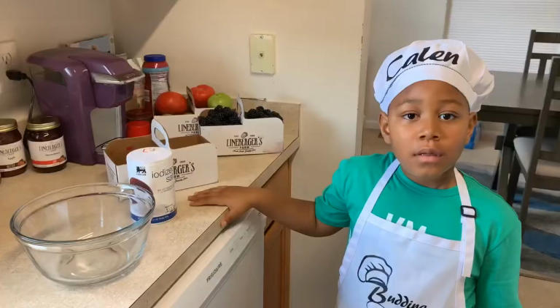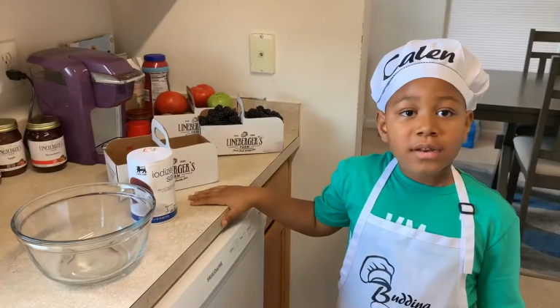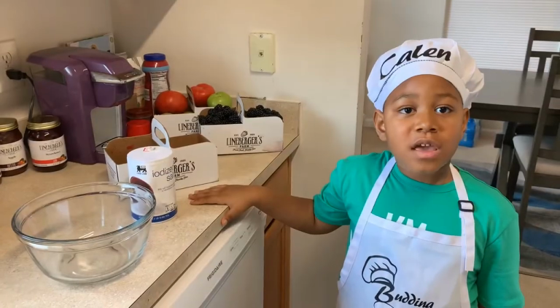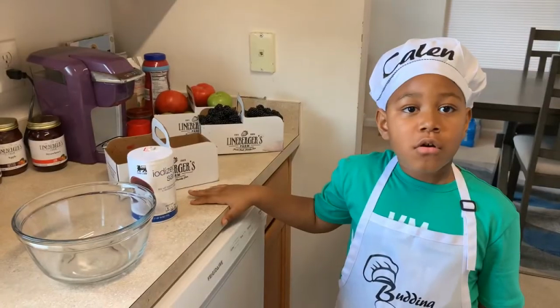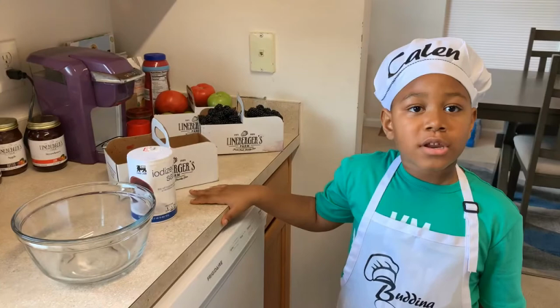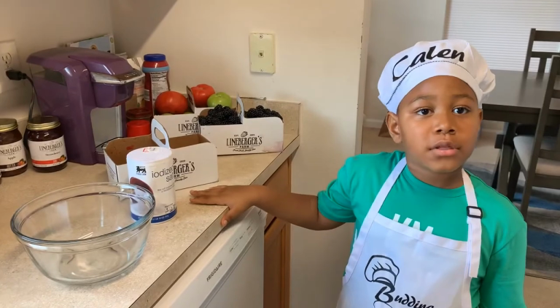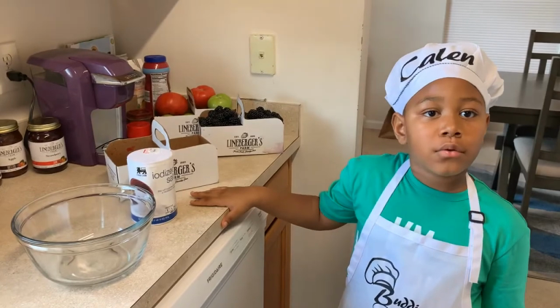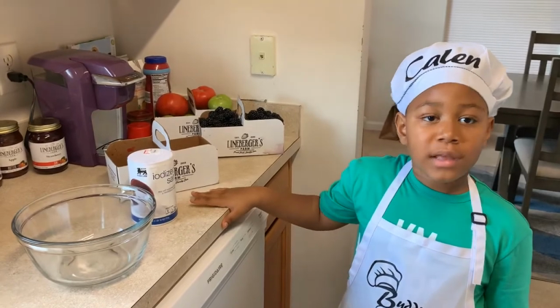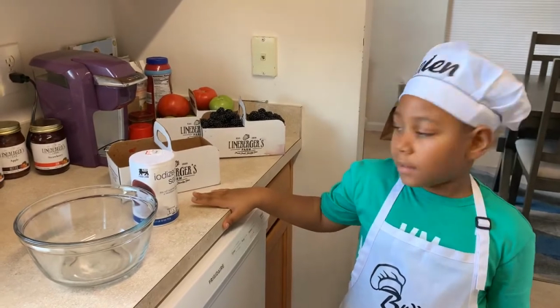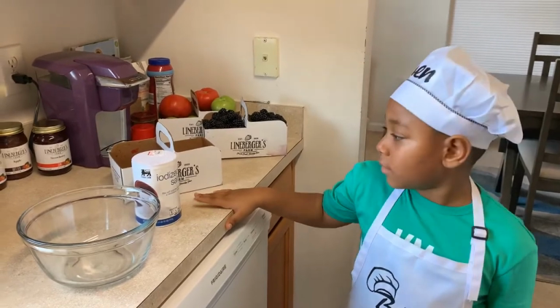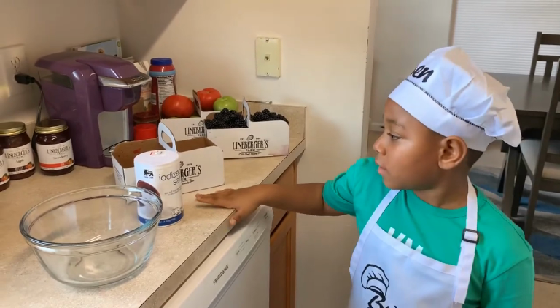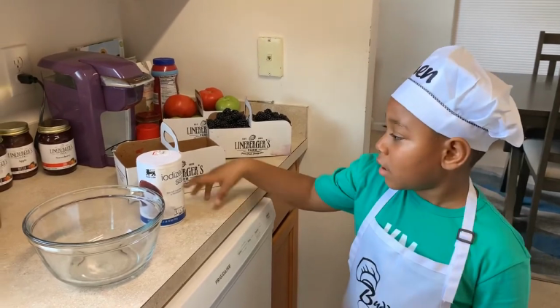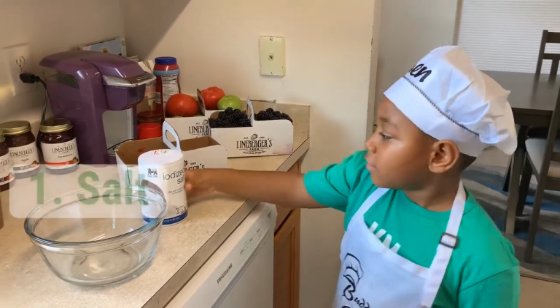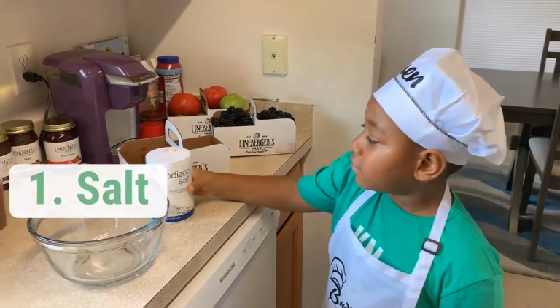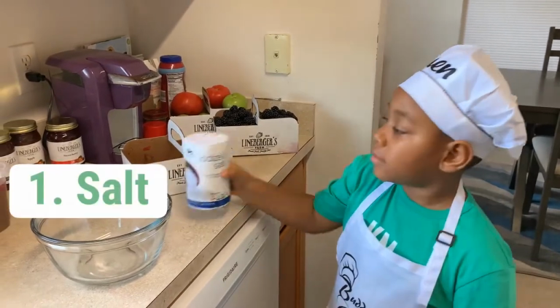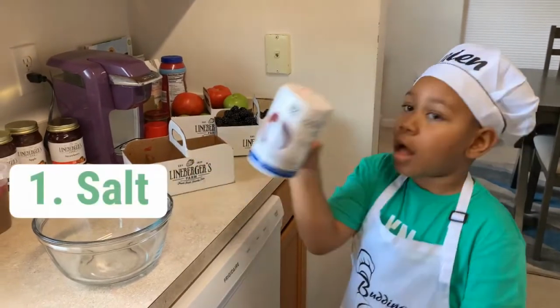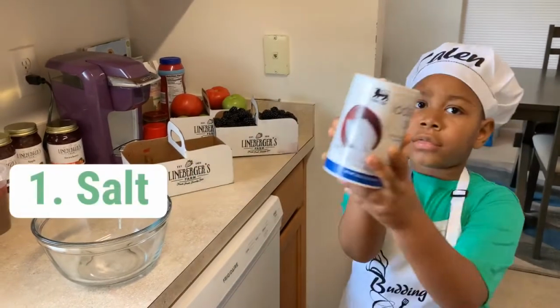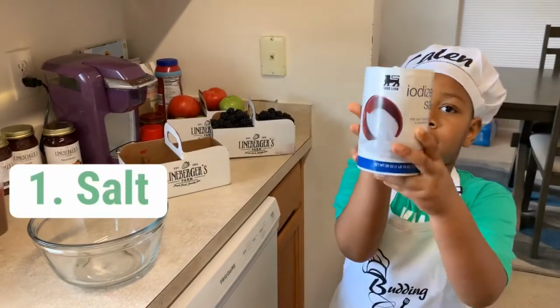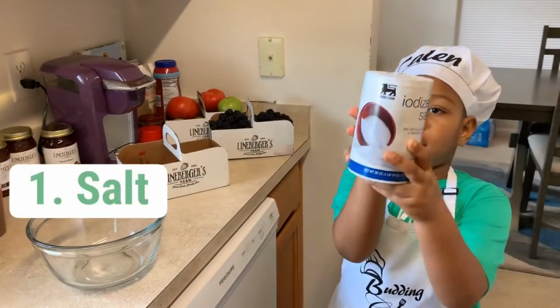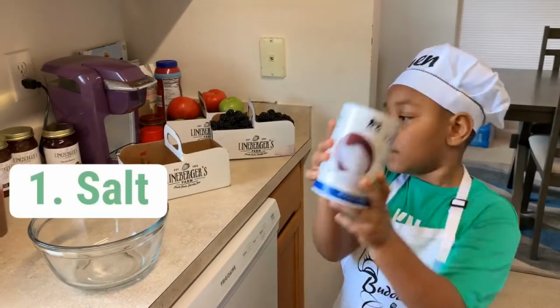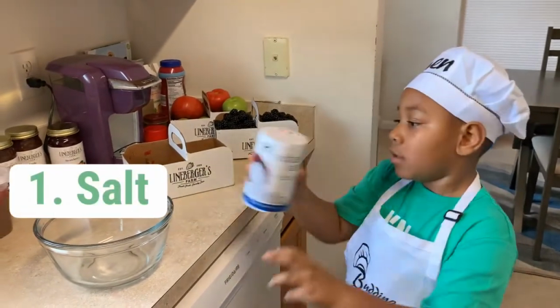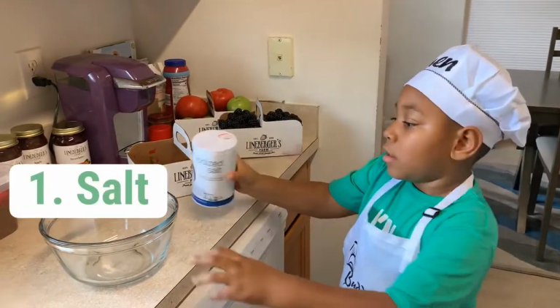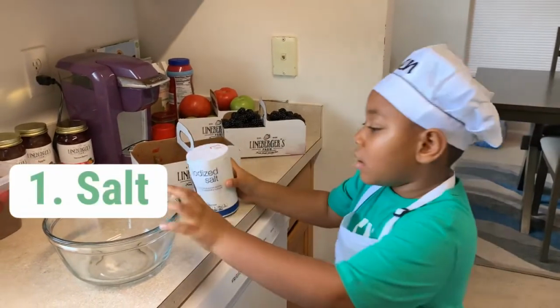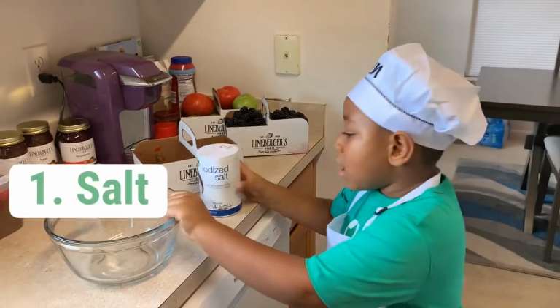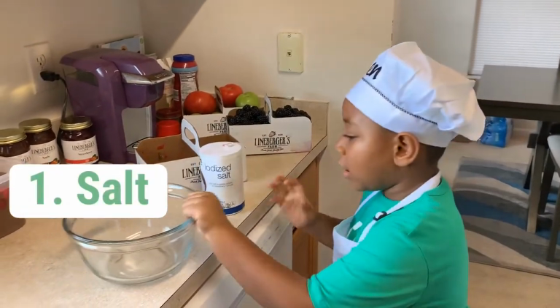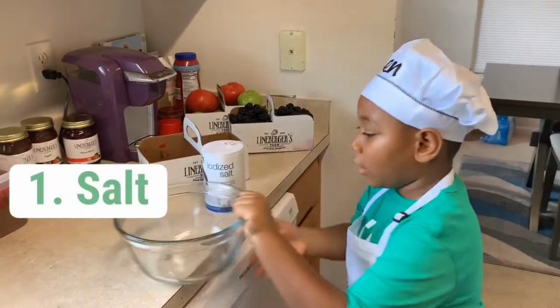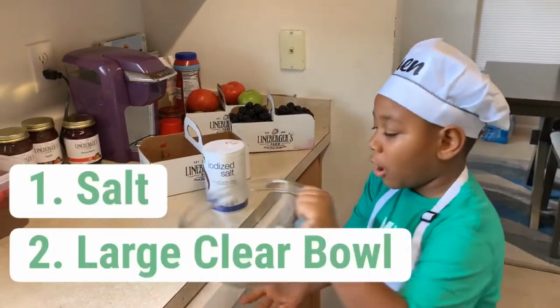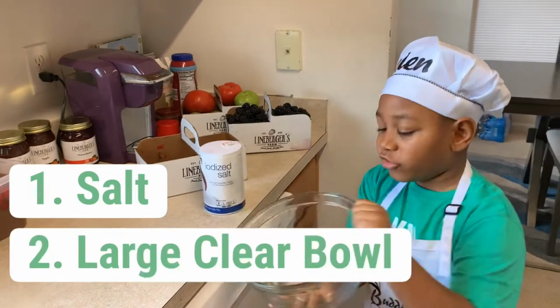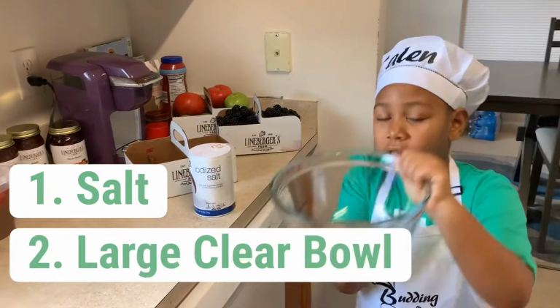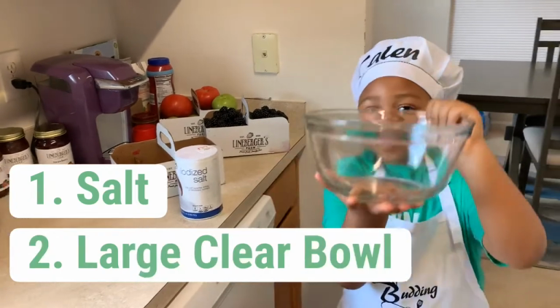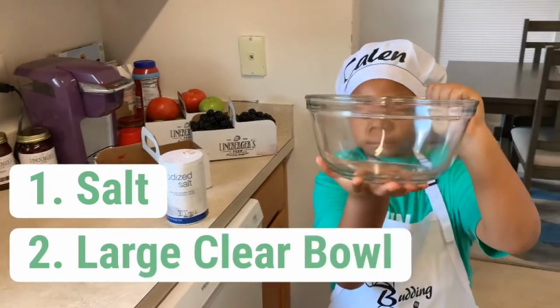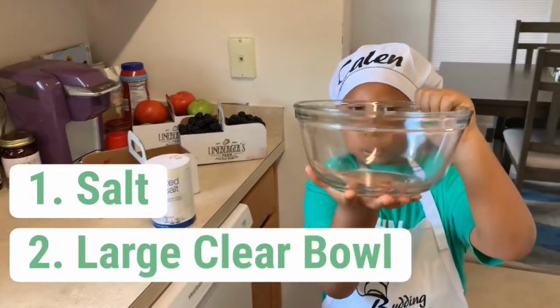Today, you only need two things: salt and a large, clear bowl.